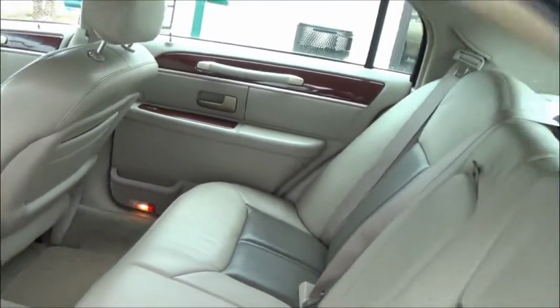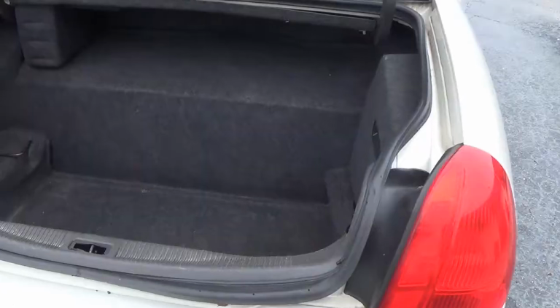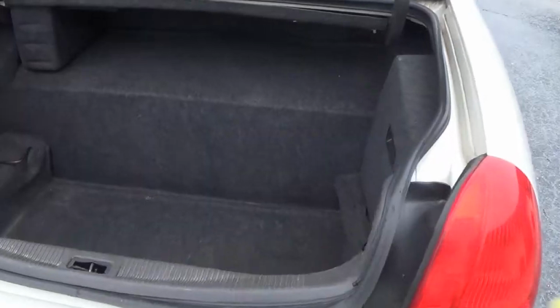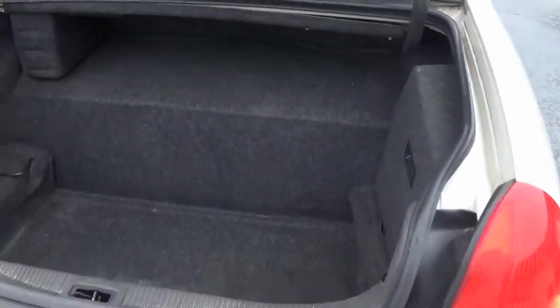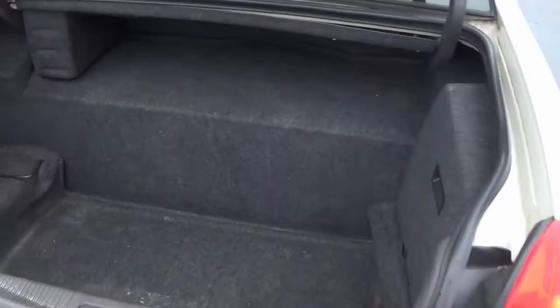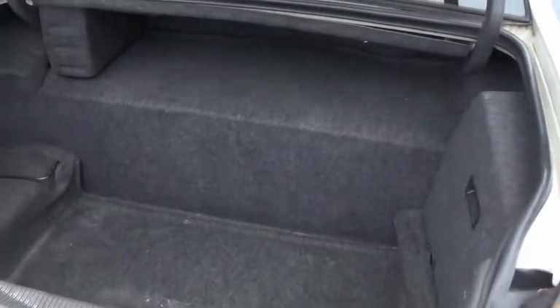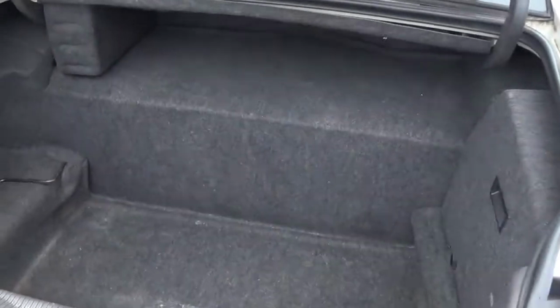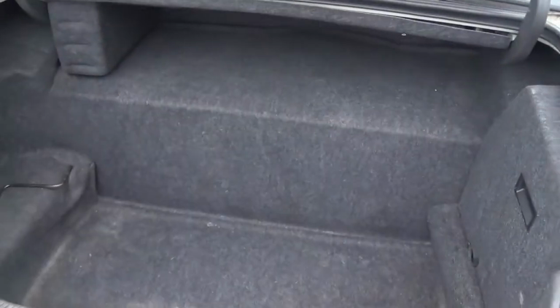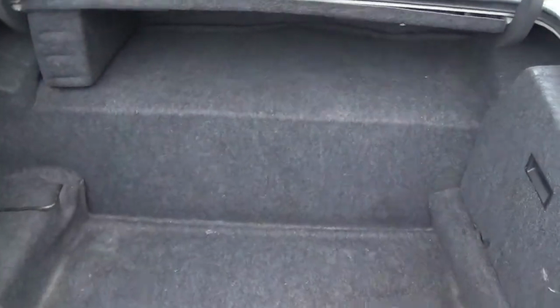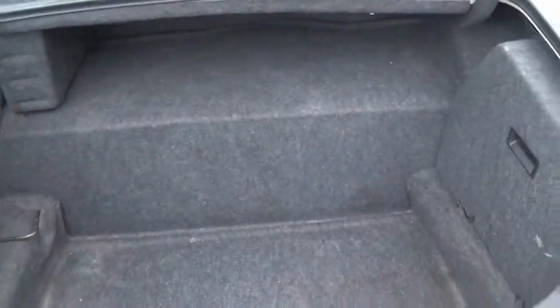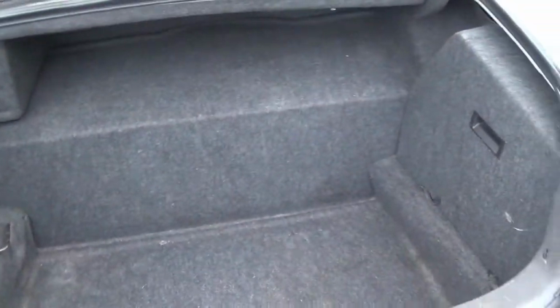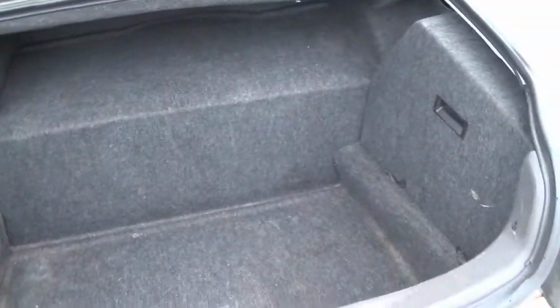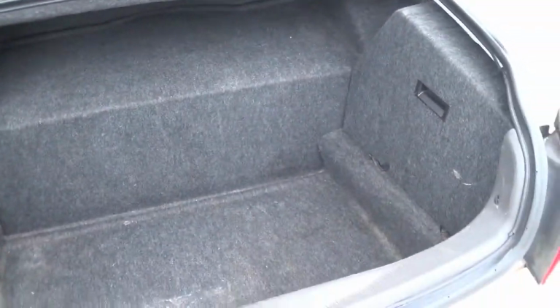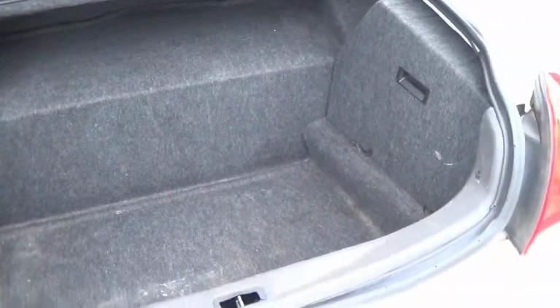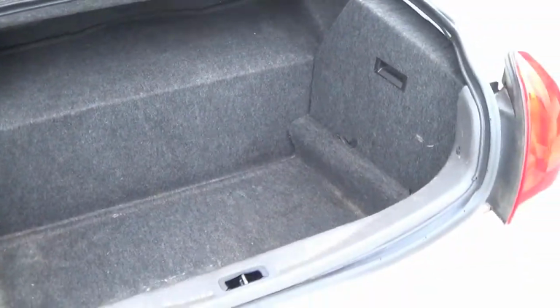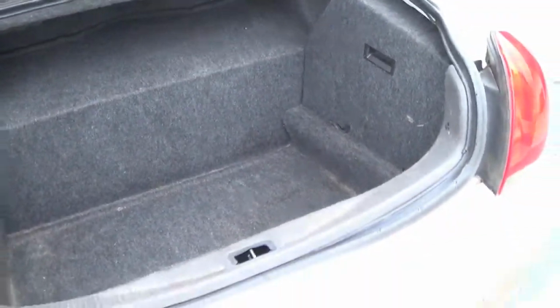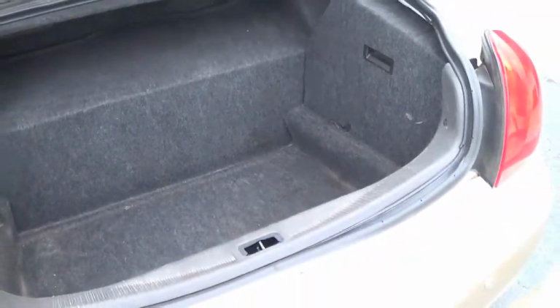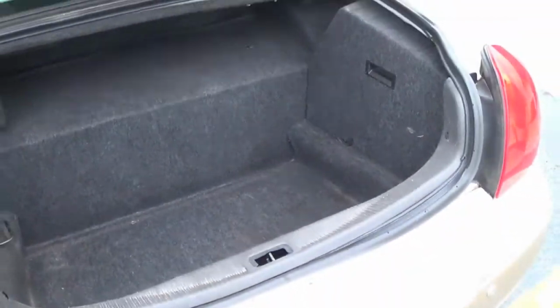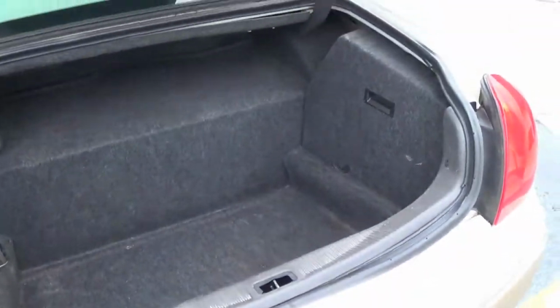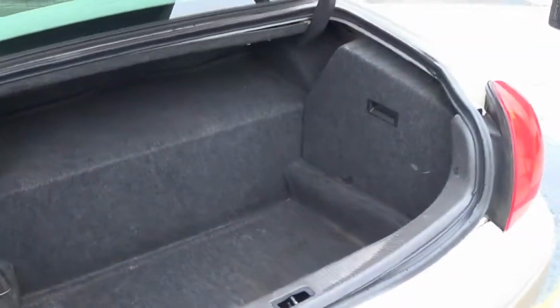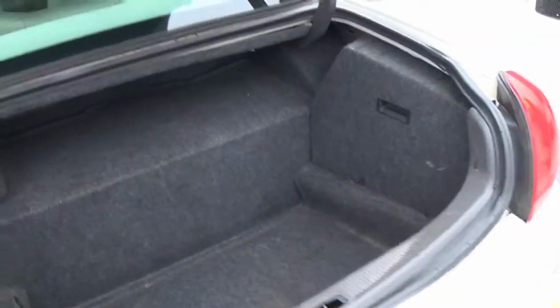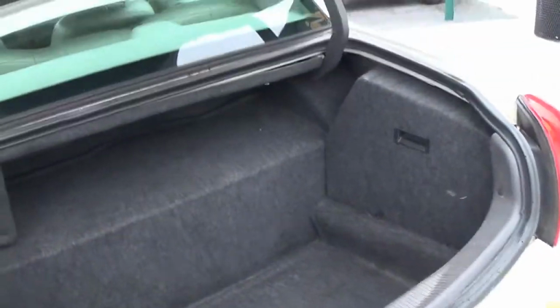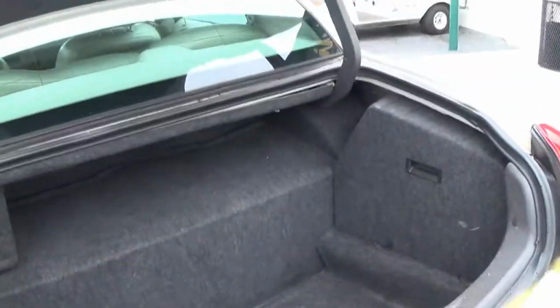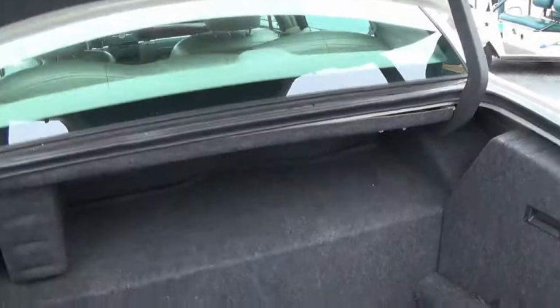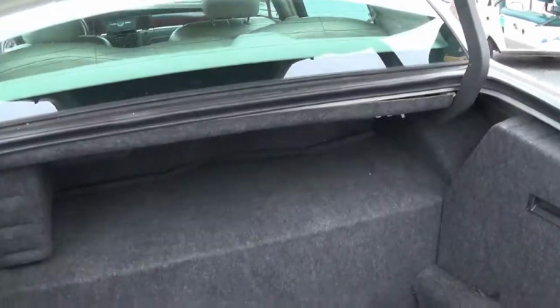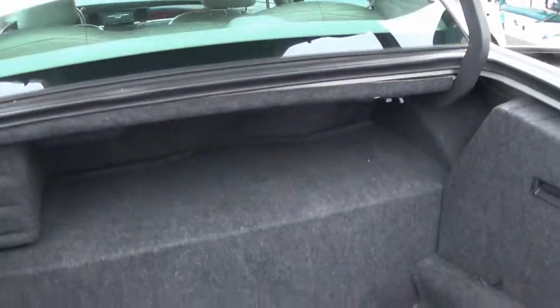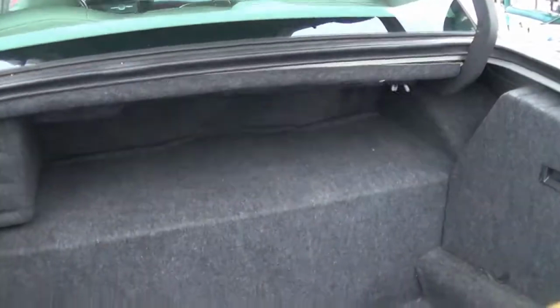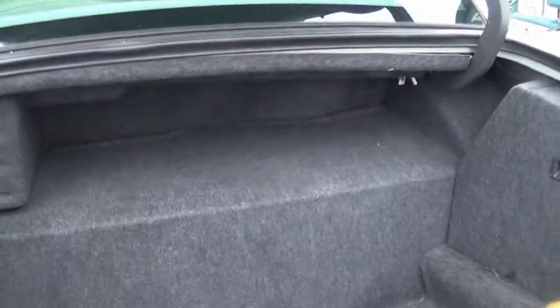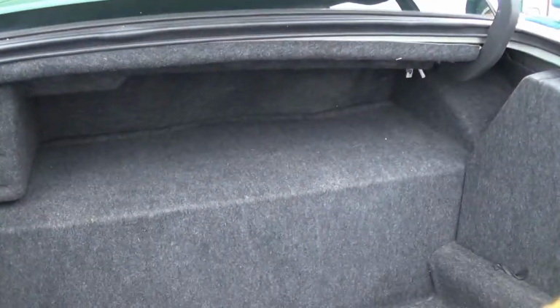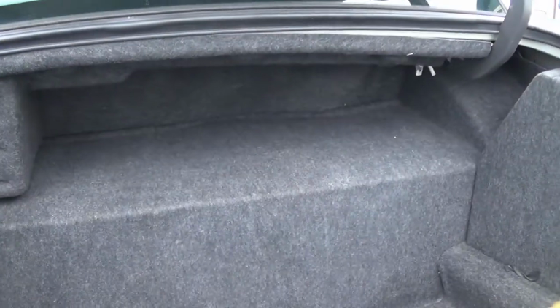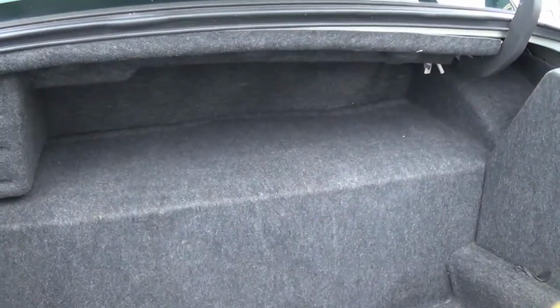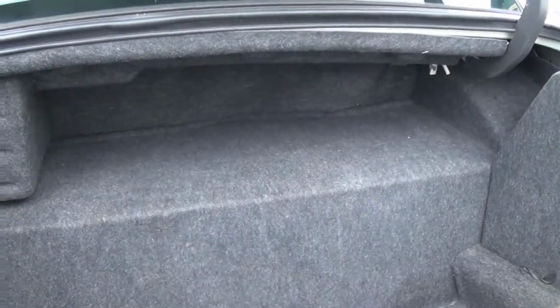Trunk space in this car — you can fit tons of luggage and you also have some more cargo there.